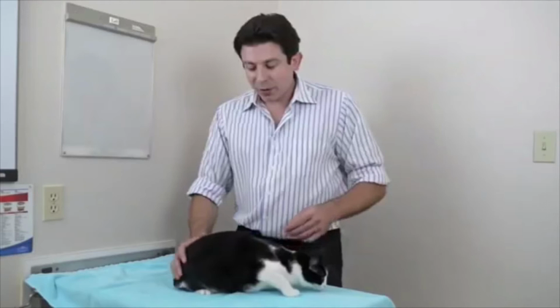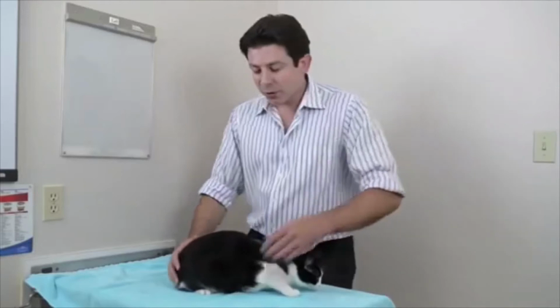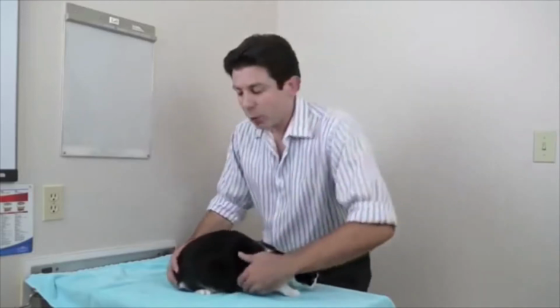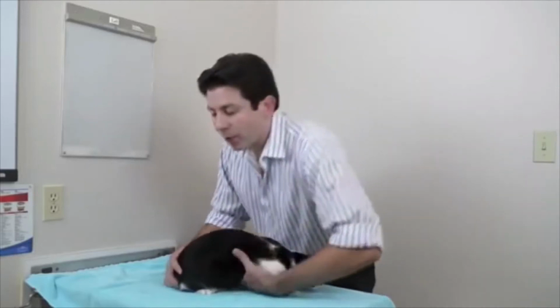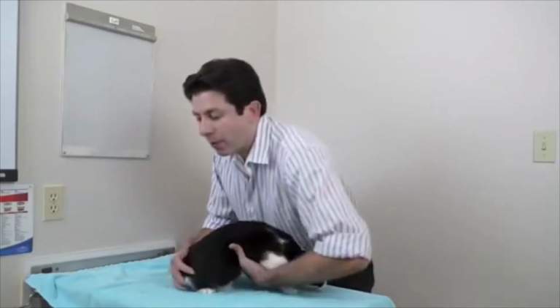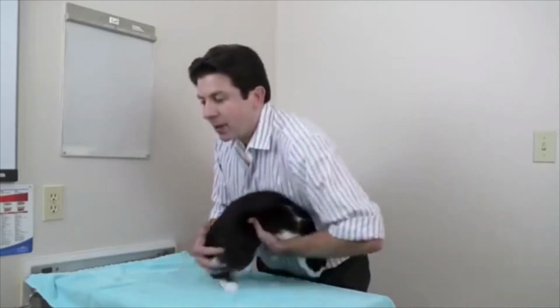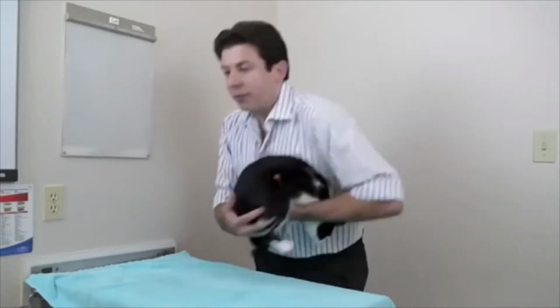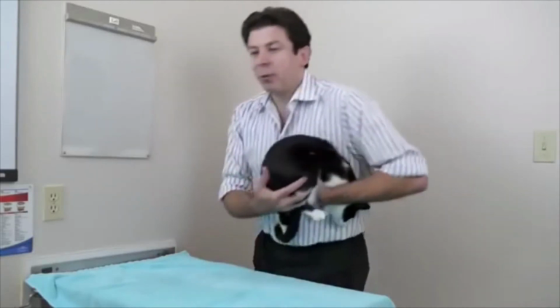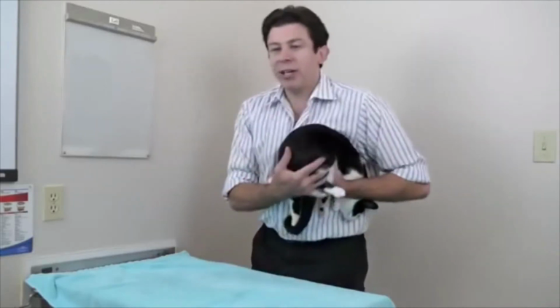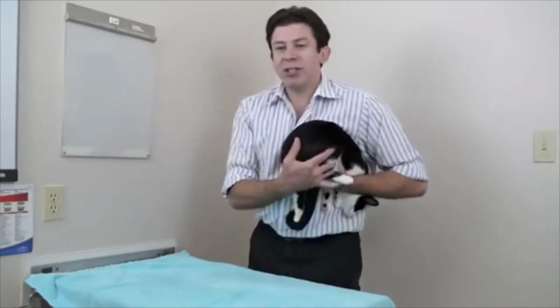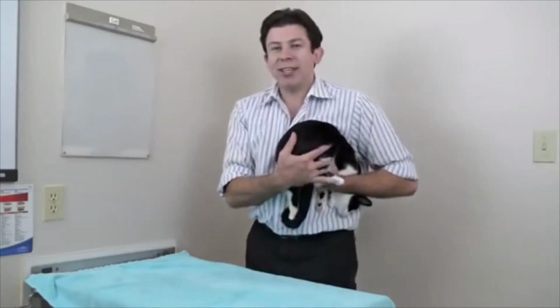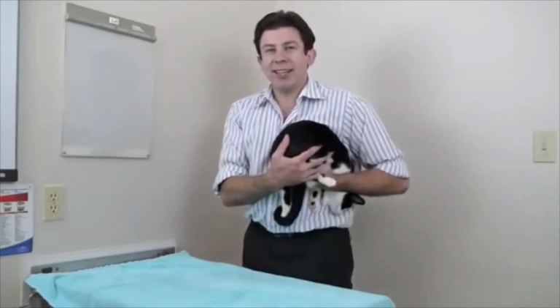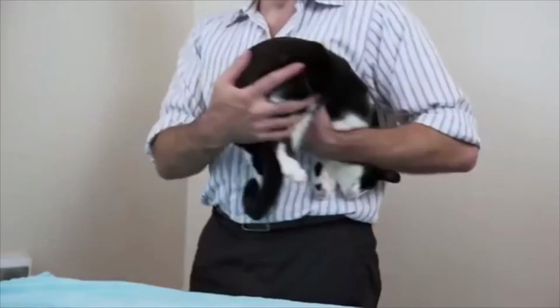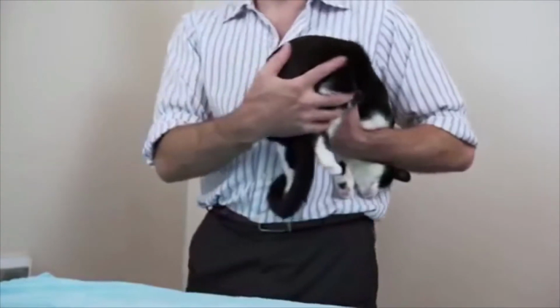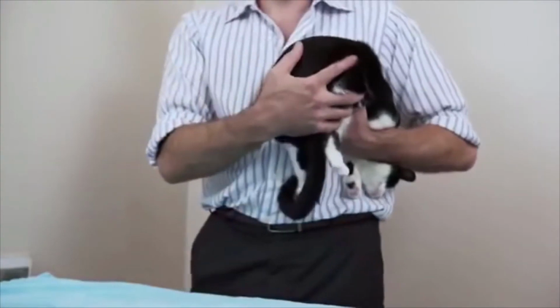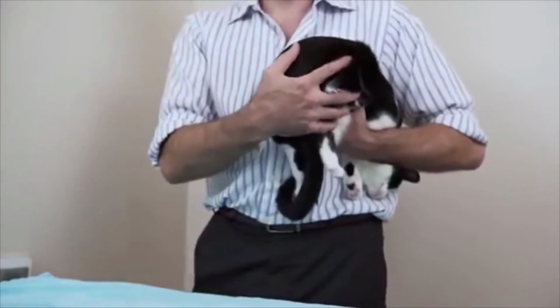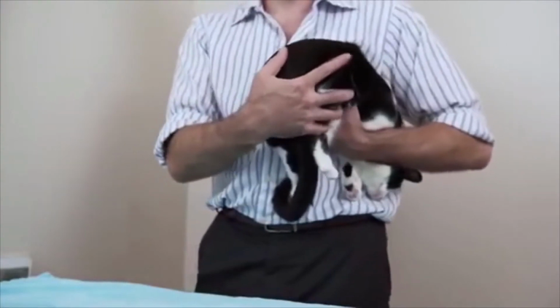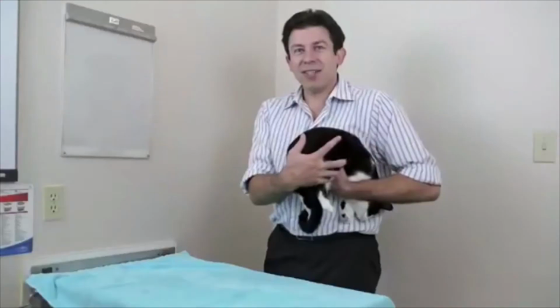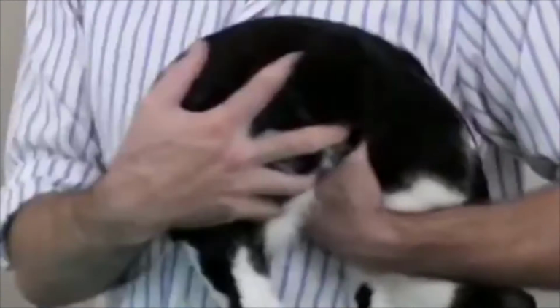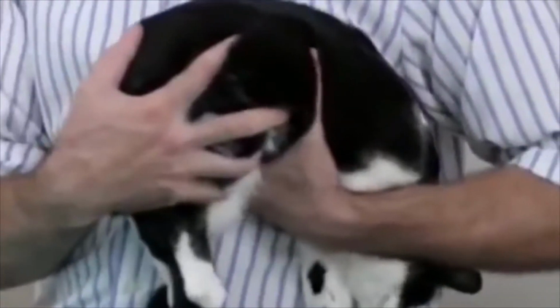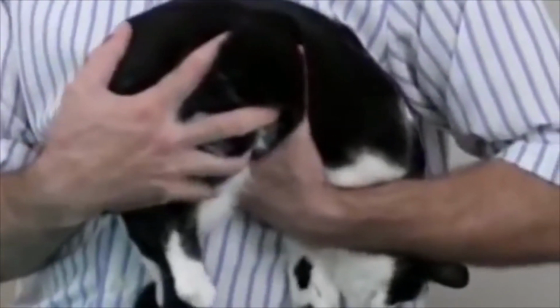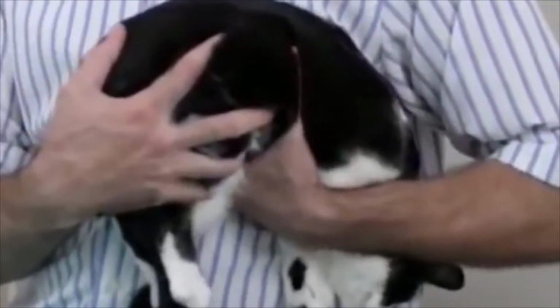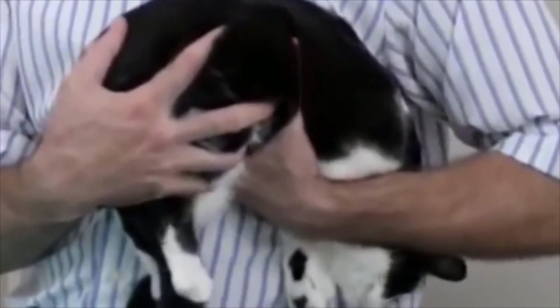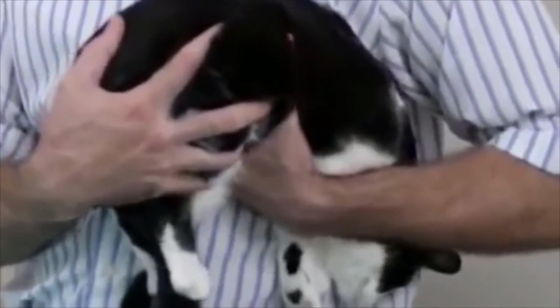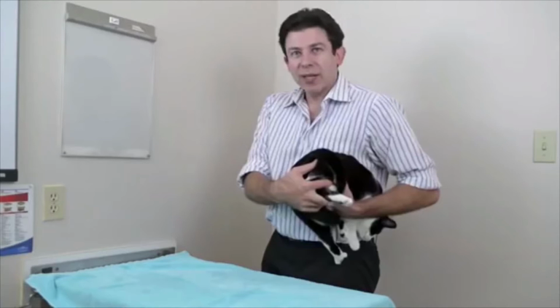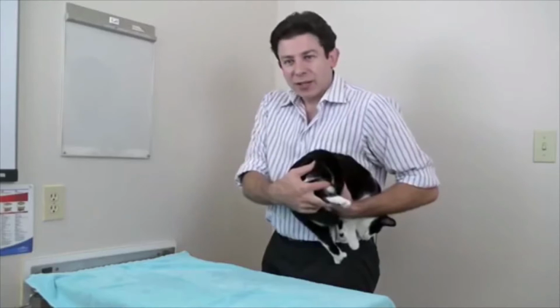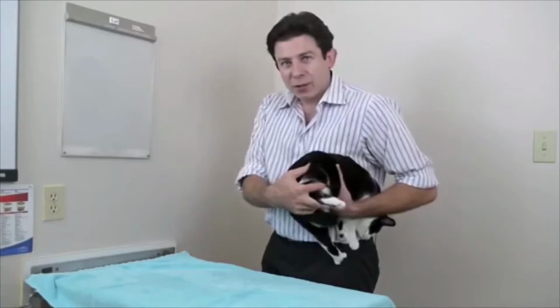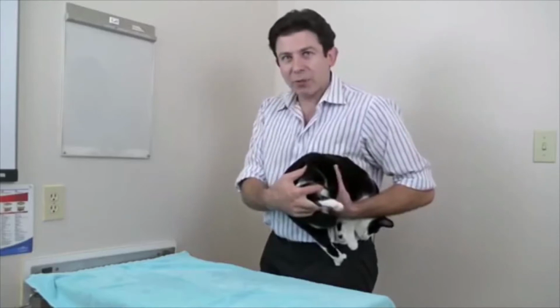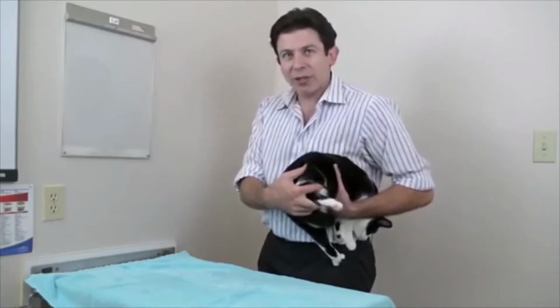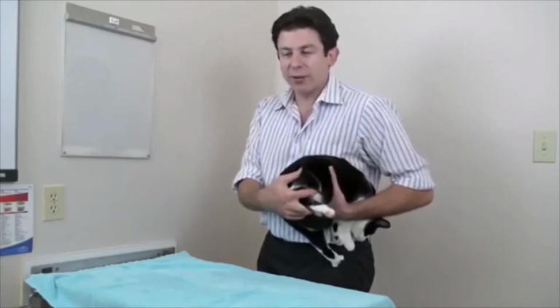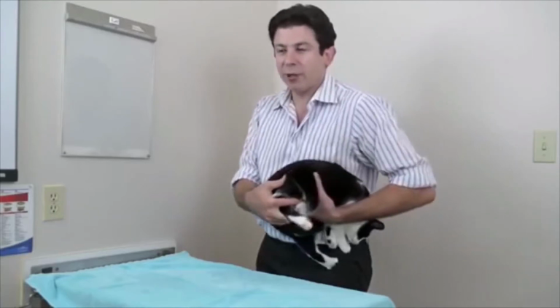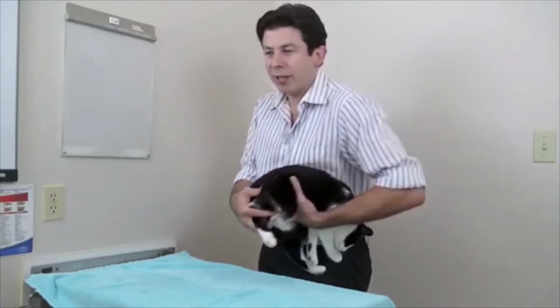What you do is scoop her up — a little football carry, just like that. Butt in your hand and just squish her tight to your body. Just squish them really tight to your body.